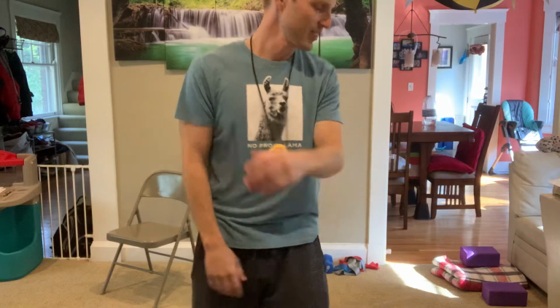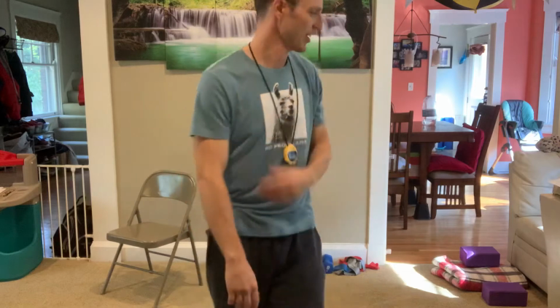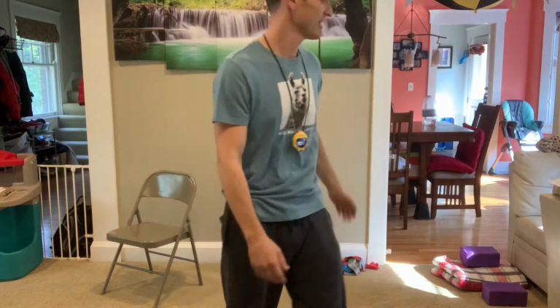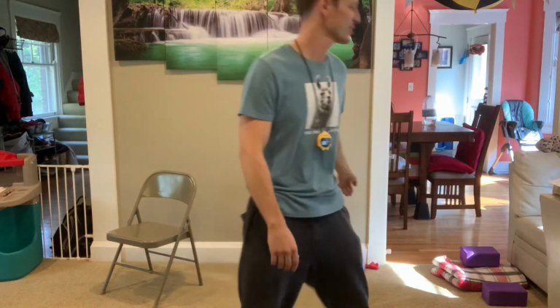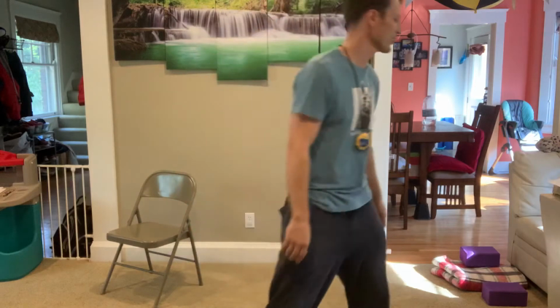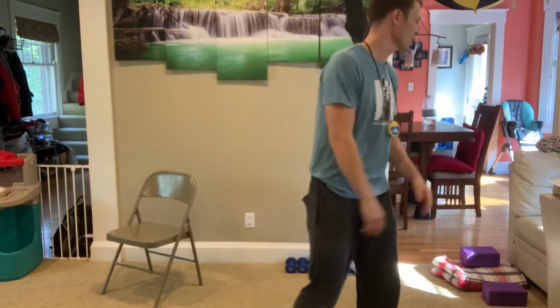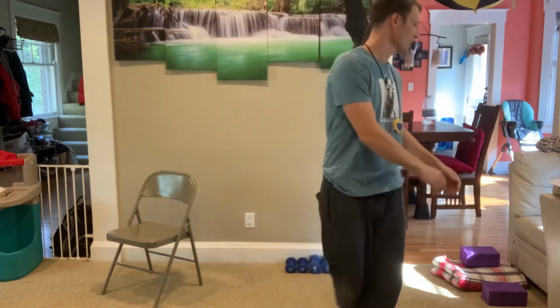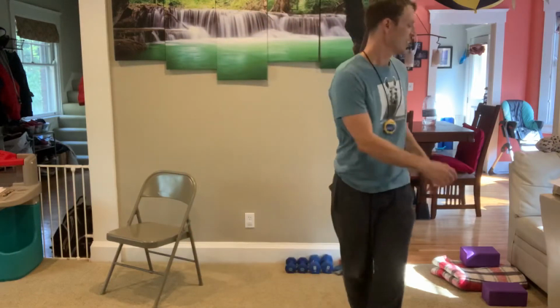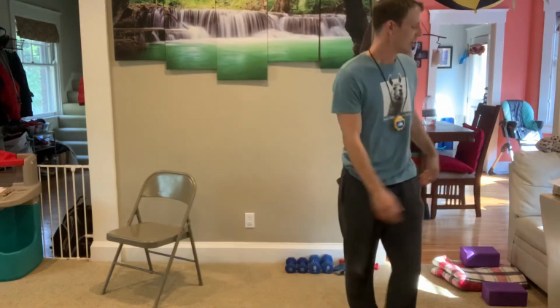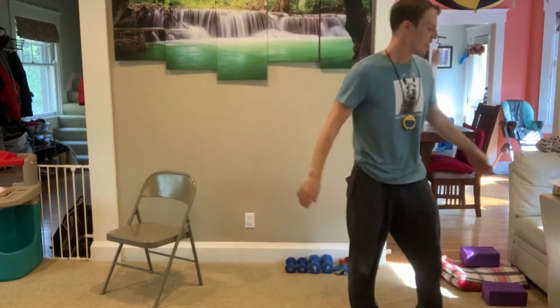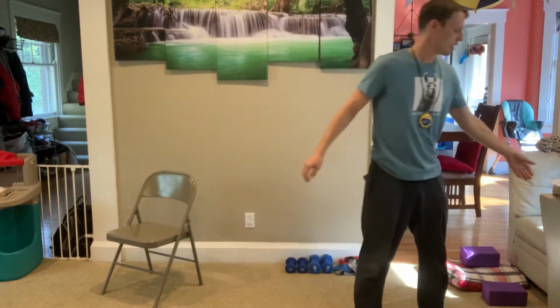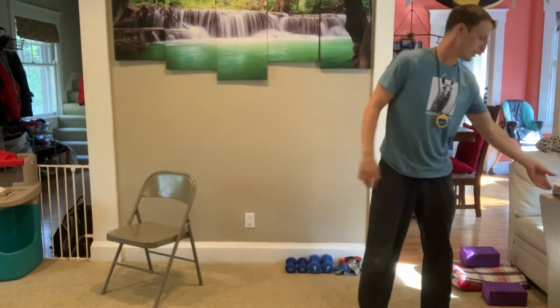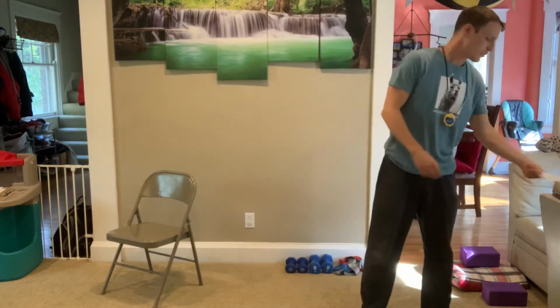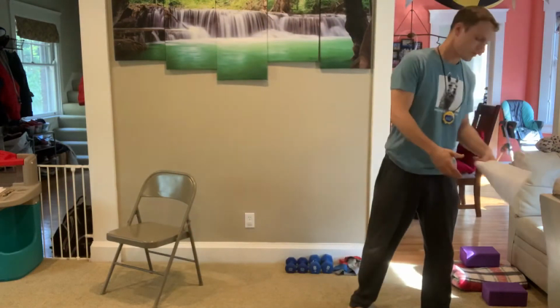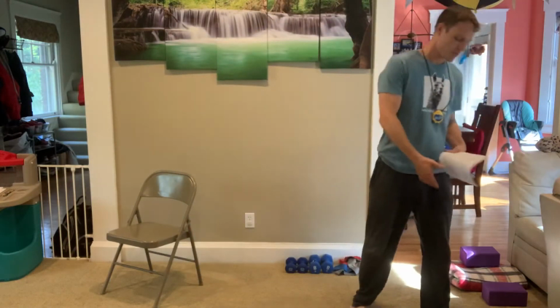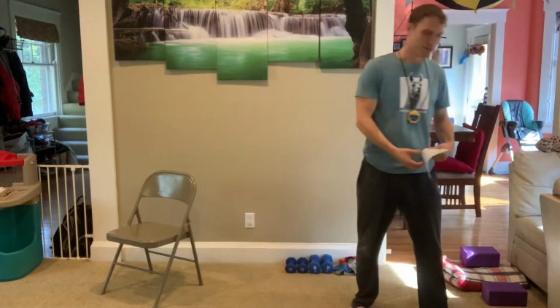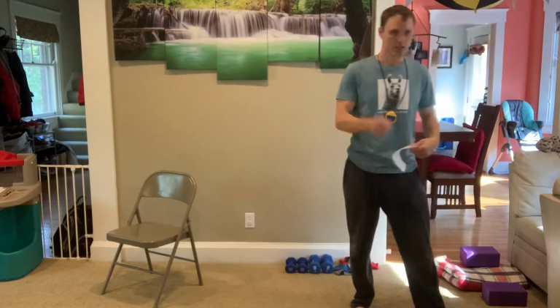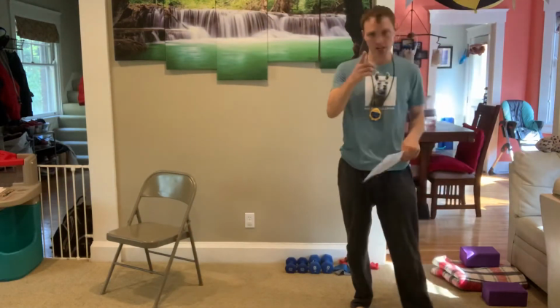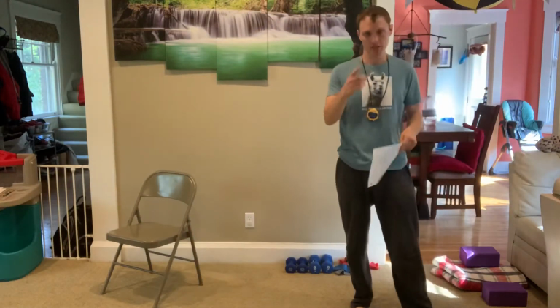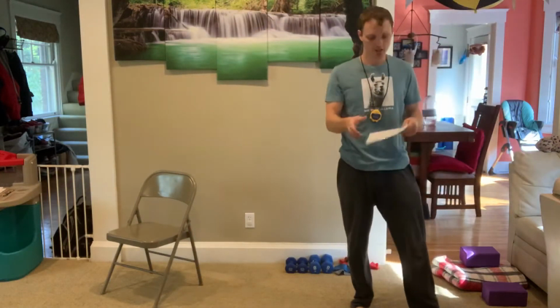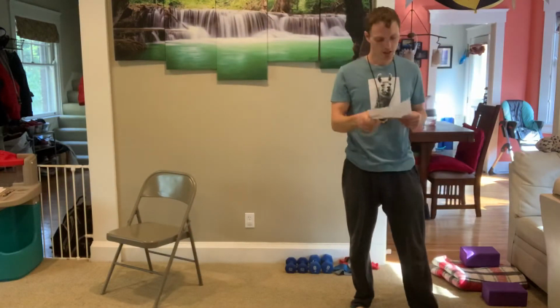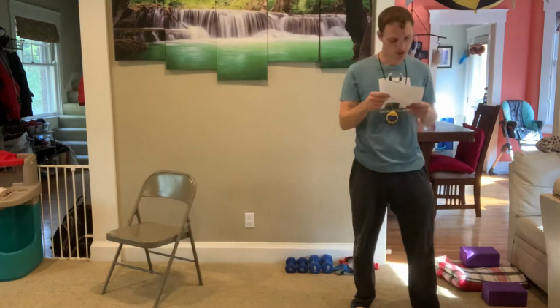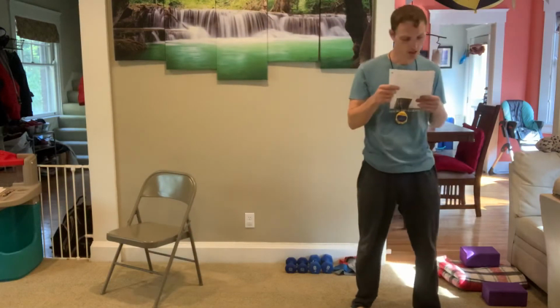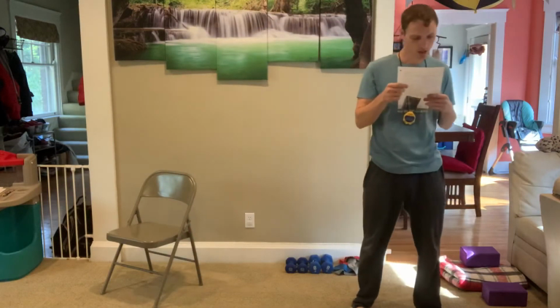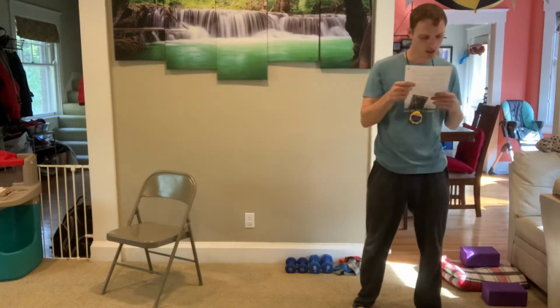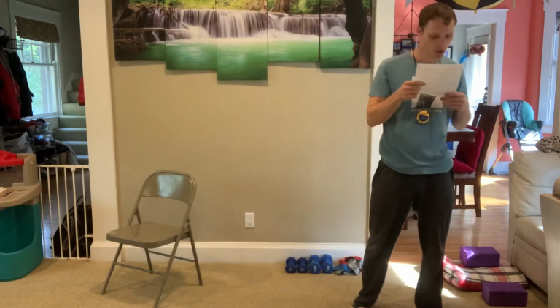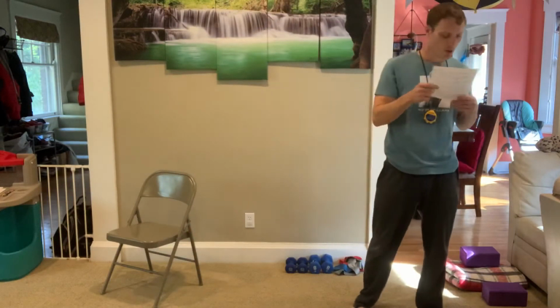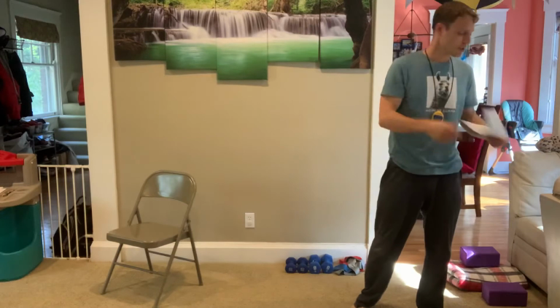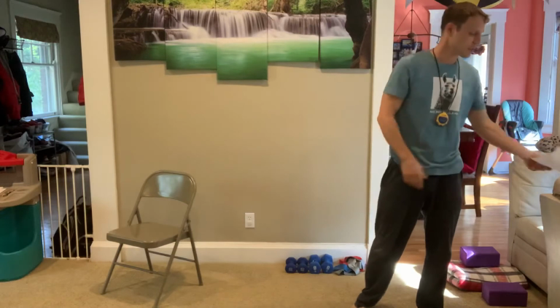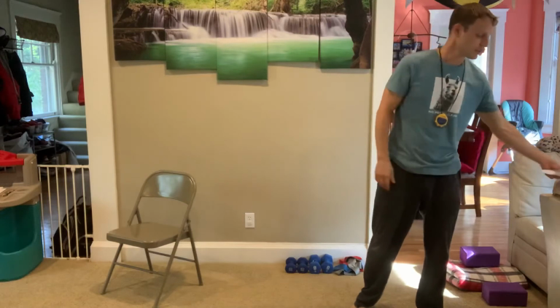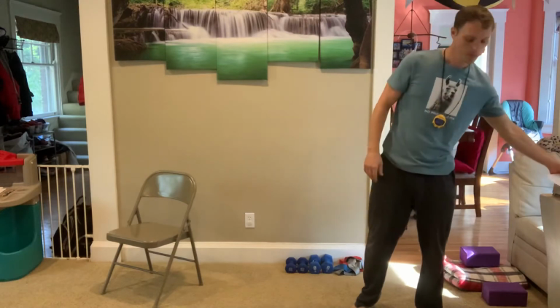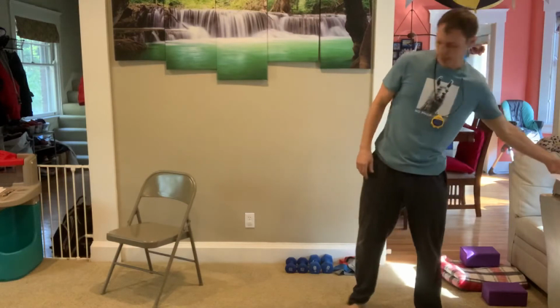Okay, so I'm all warmed up. Remember, stay hydrated. We'll start with the lower body.